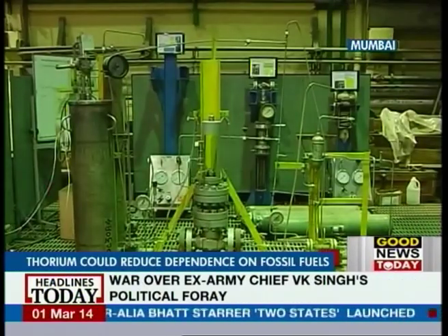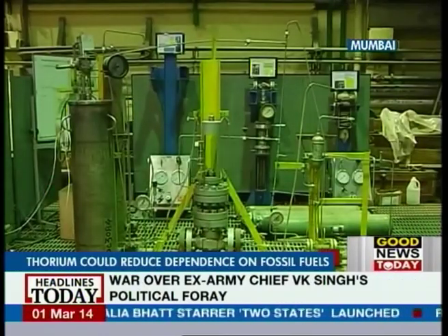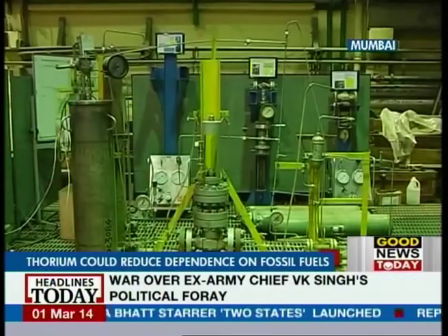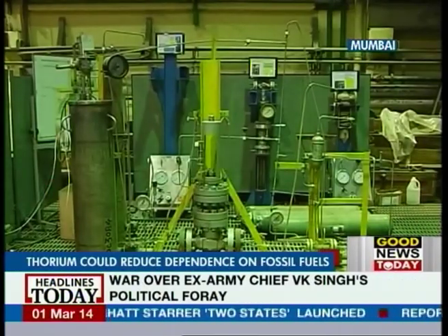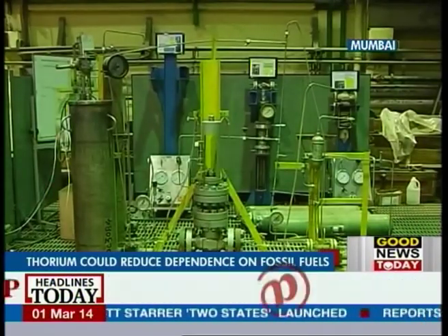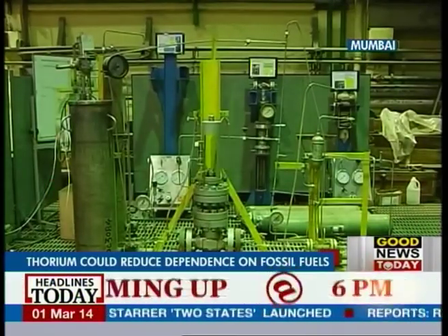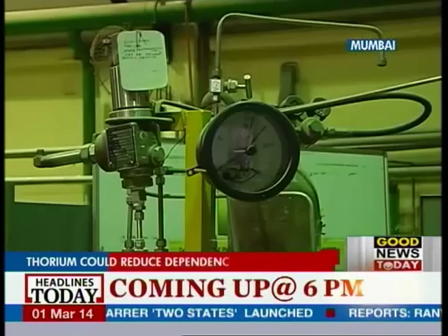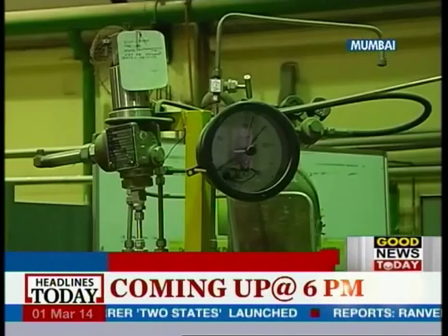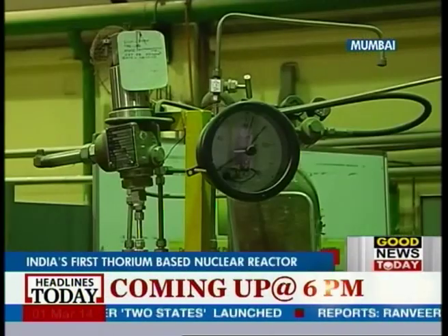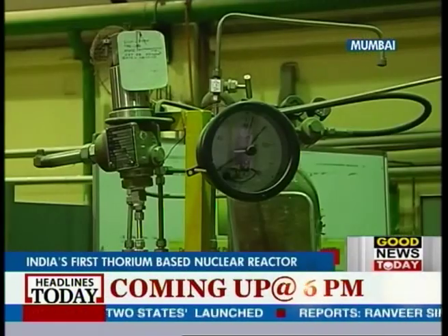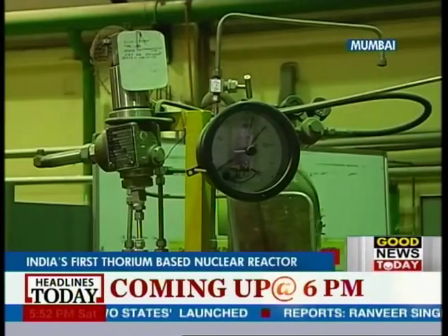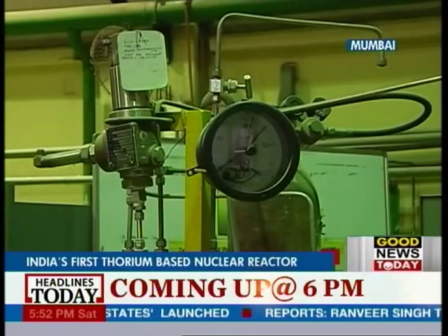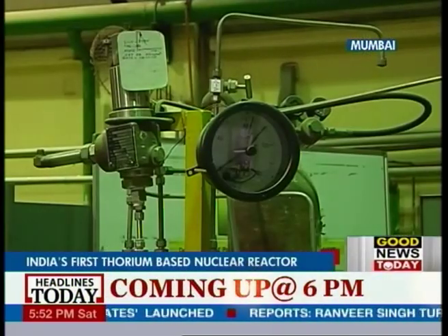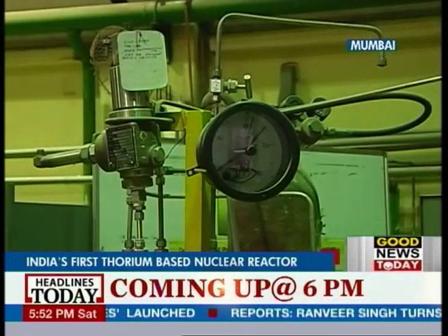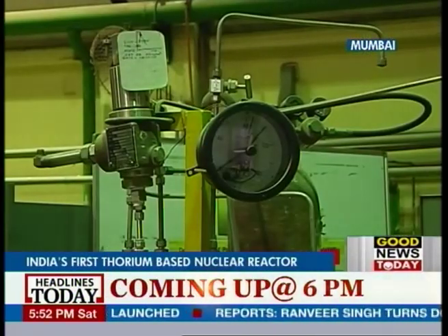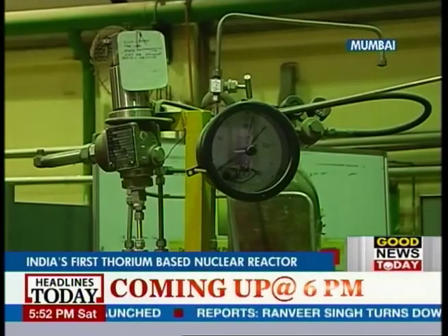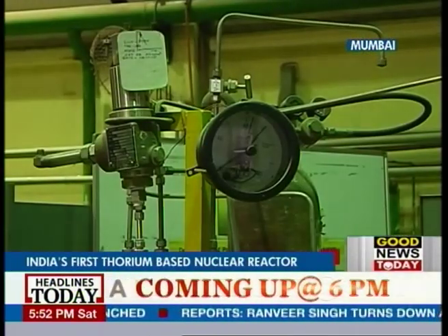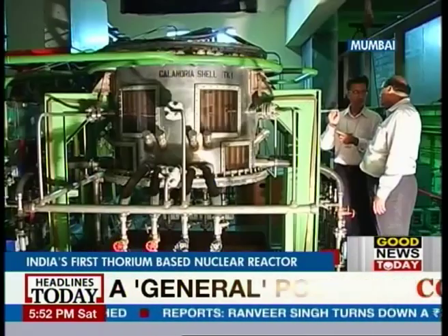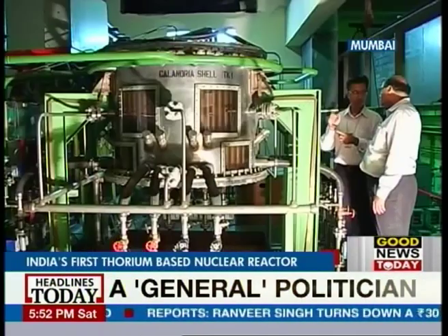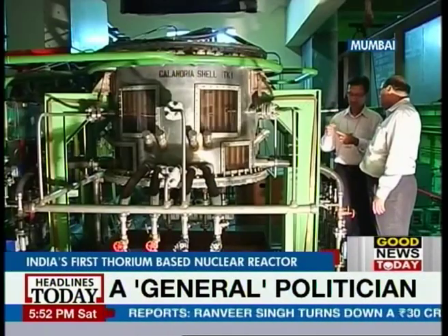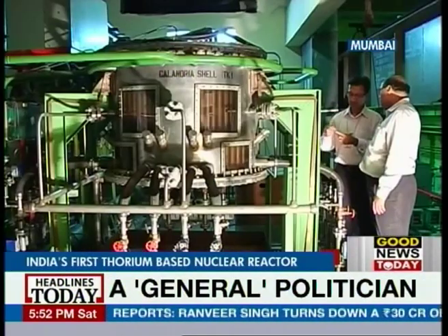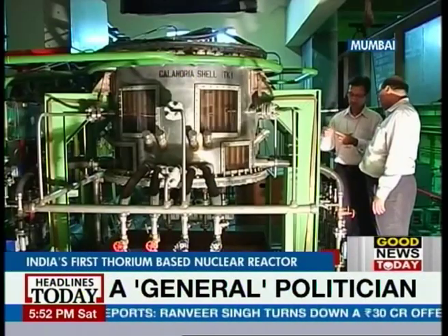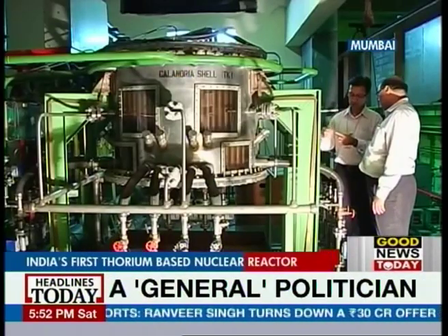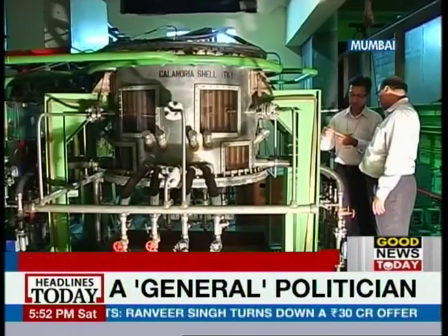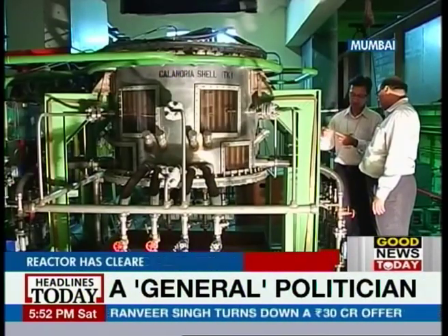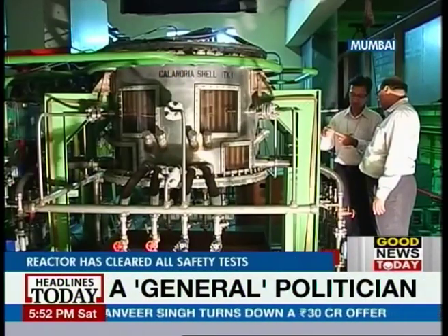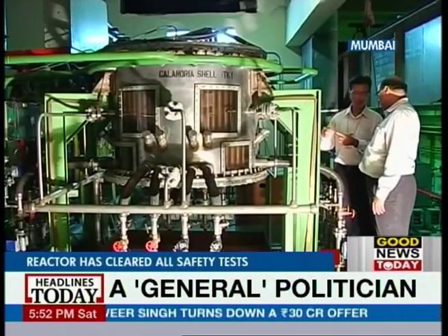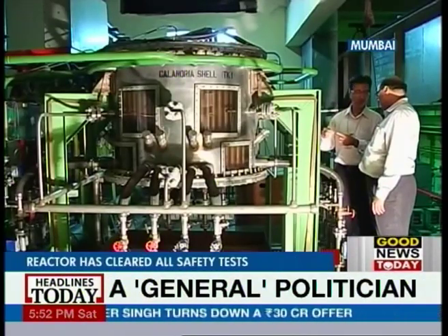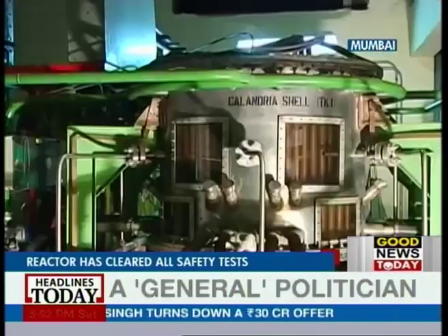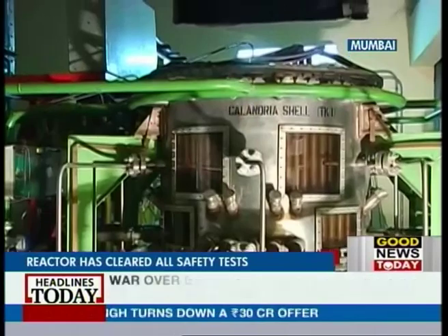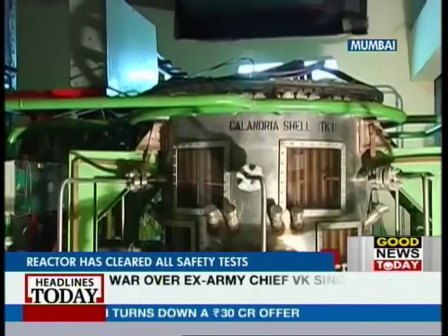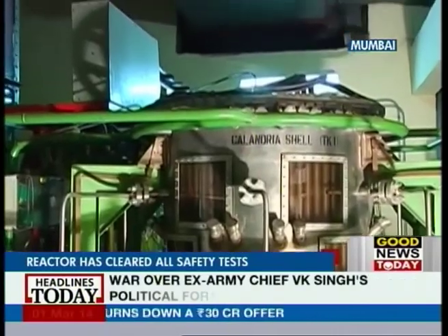The really good news is that India has the world's largest known thorium reserve — 300,000 tons of it.